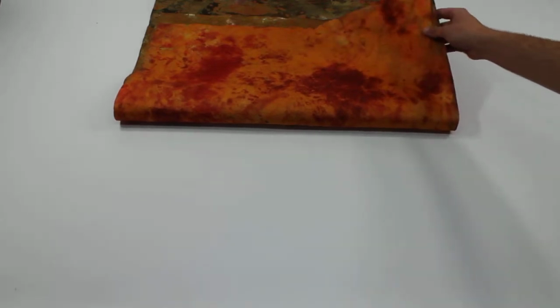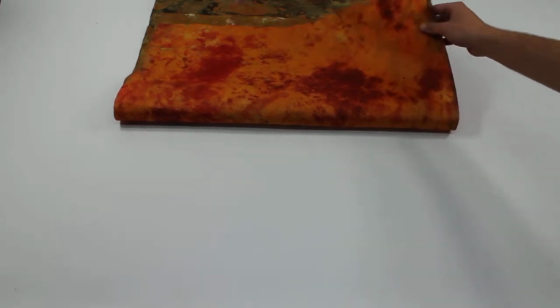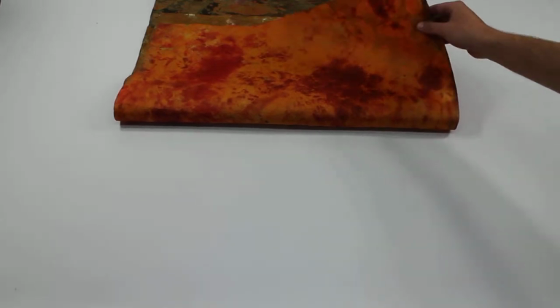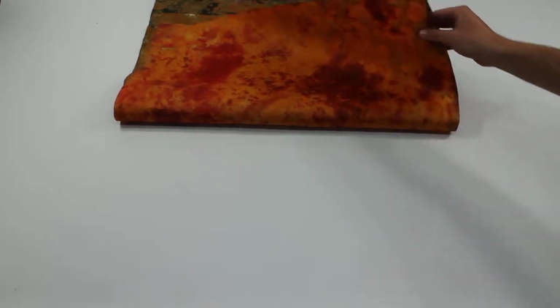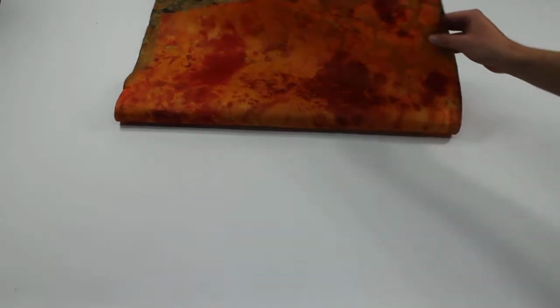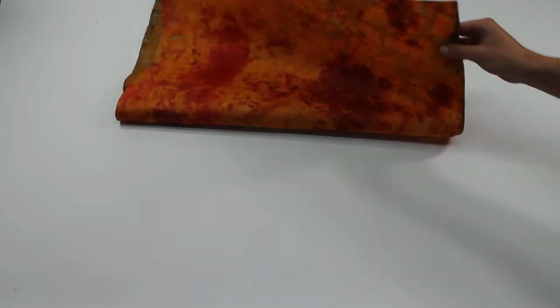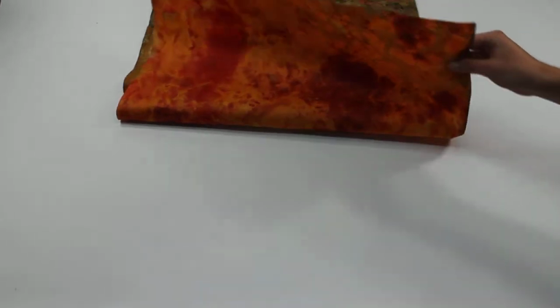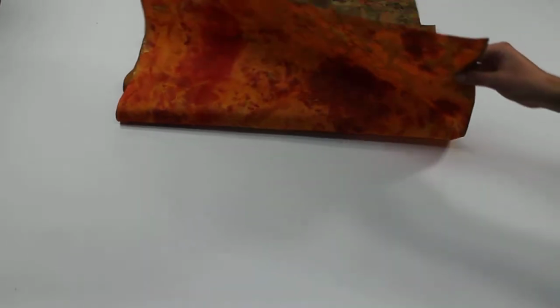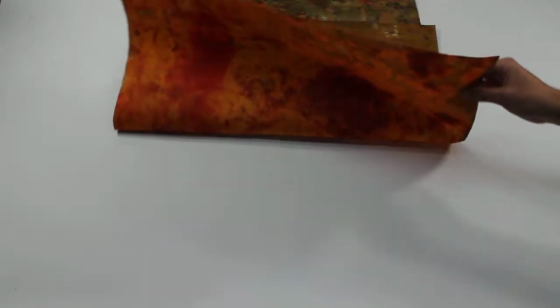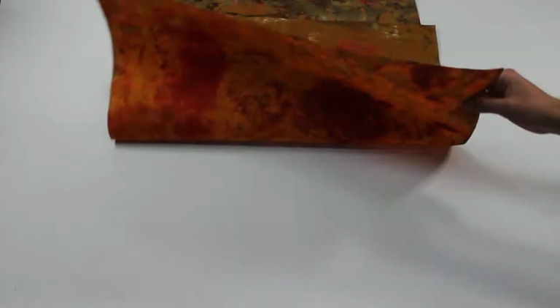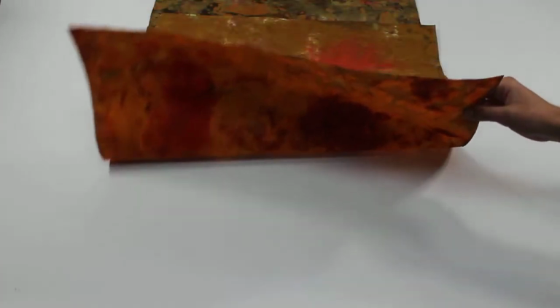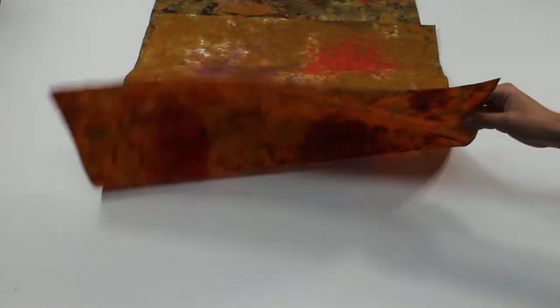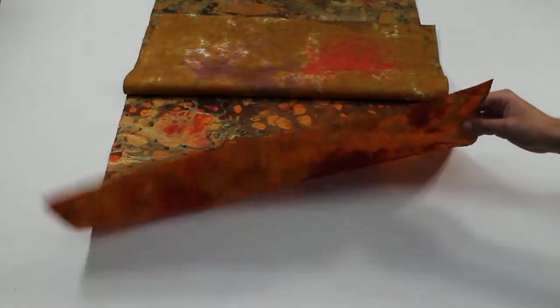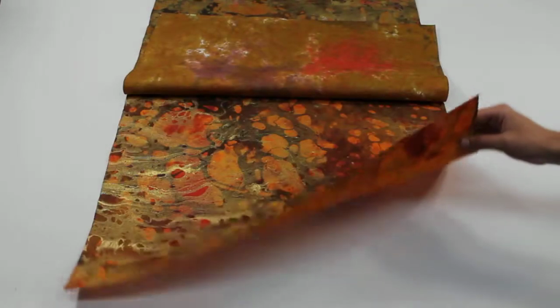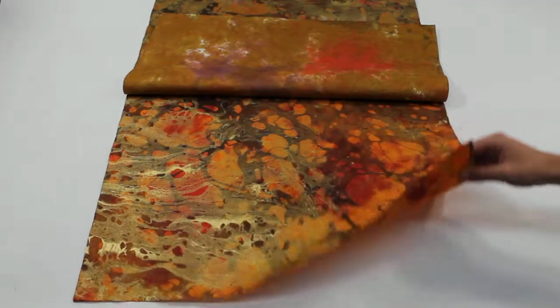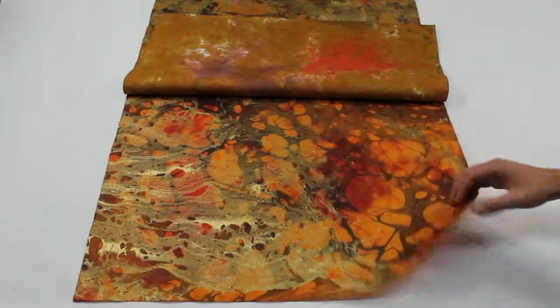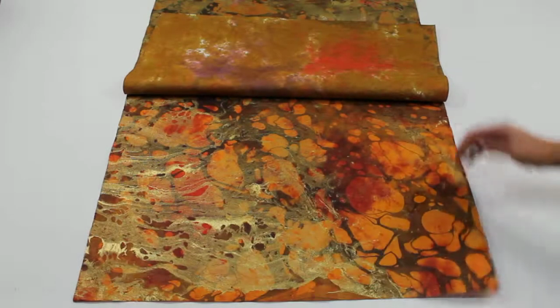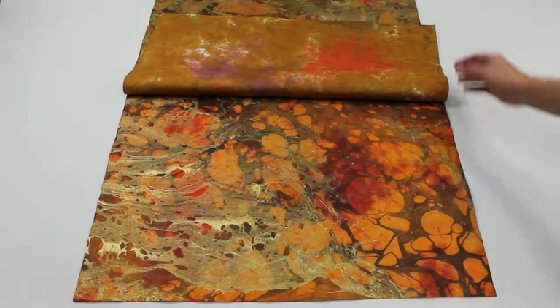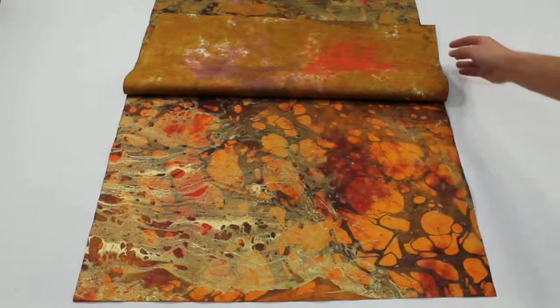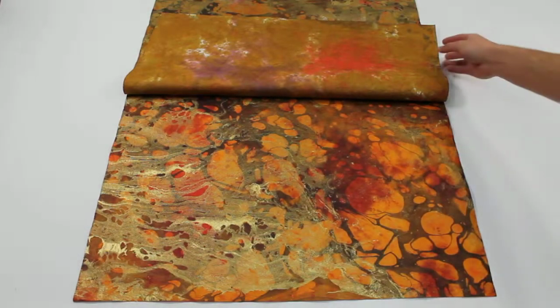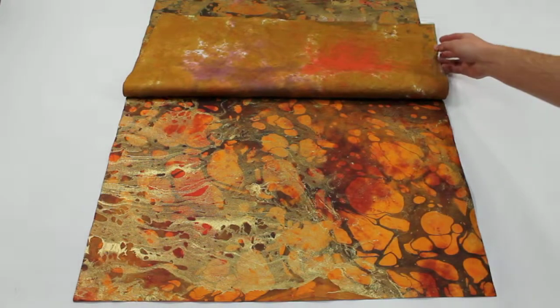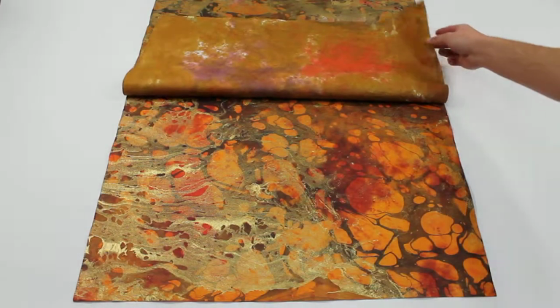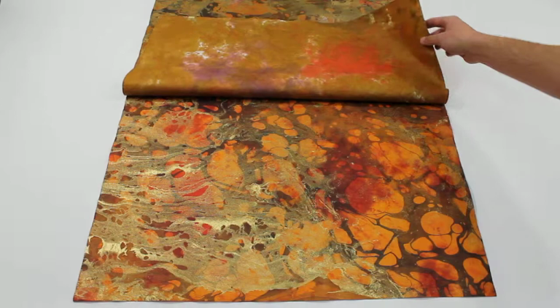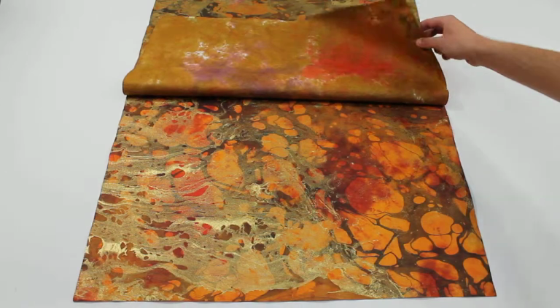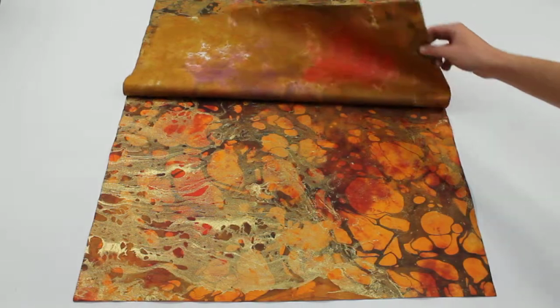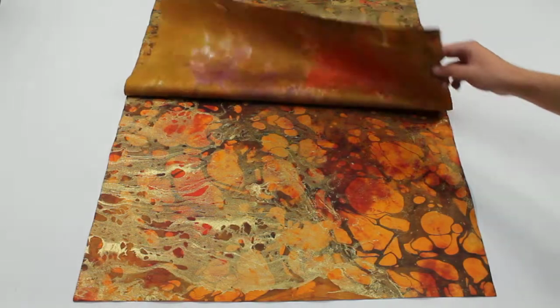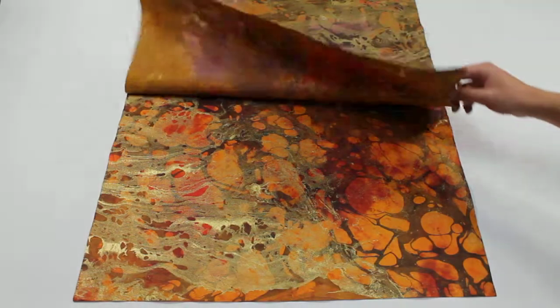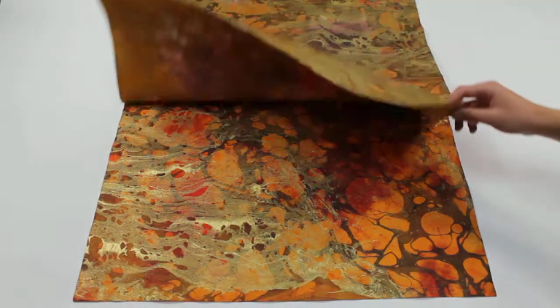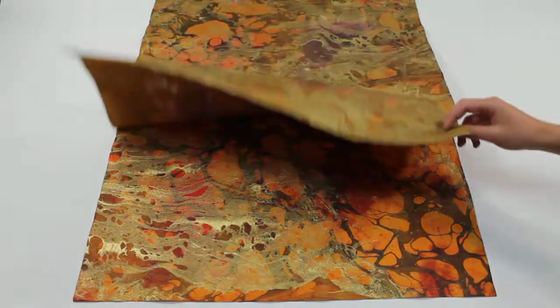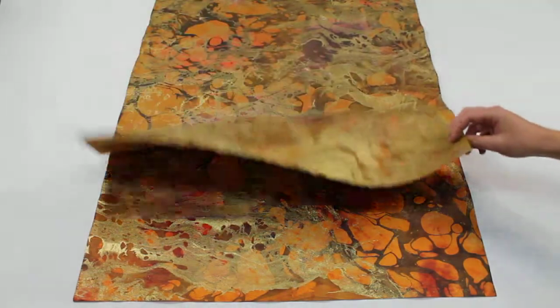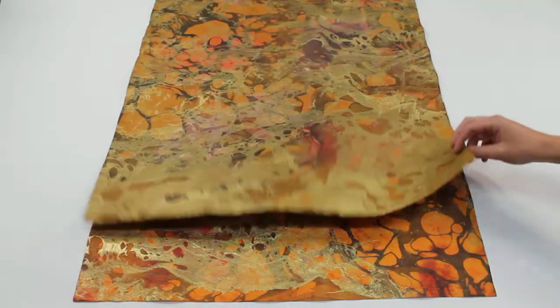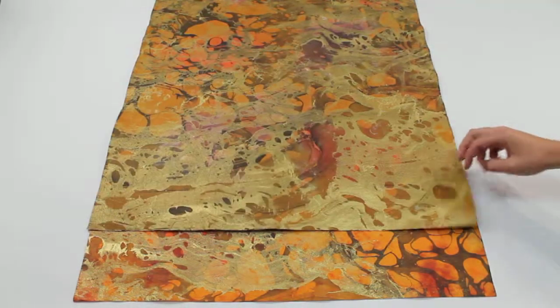This has been for Mulberry Paper and More dot com and I hope you saw the difference between Mesa and Volcano just a little bit better.